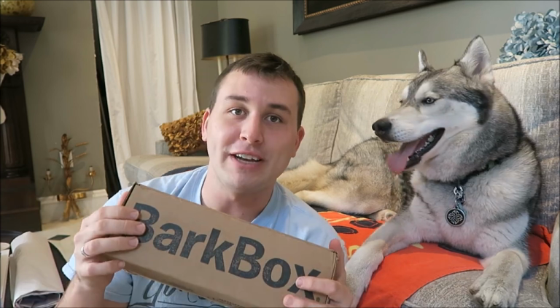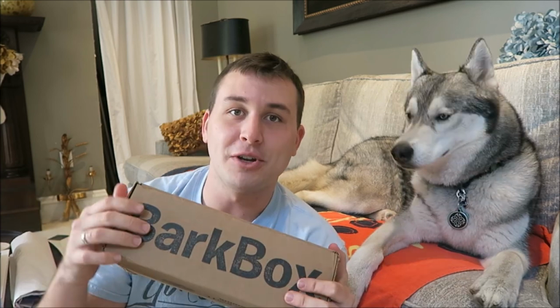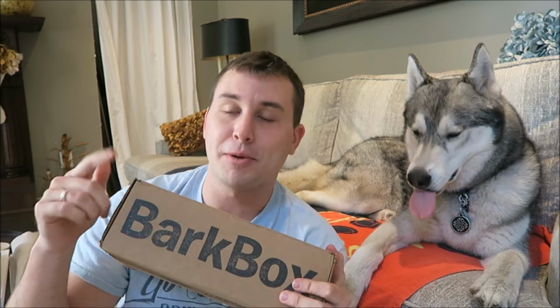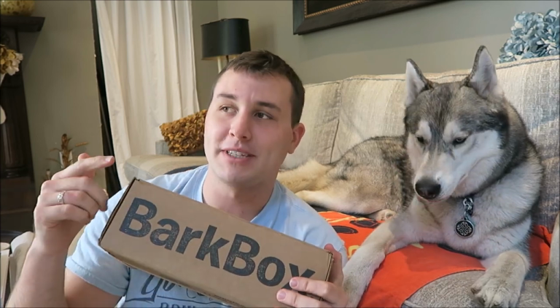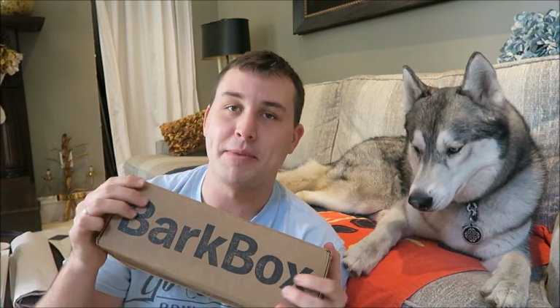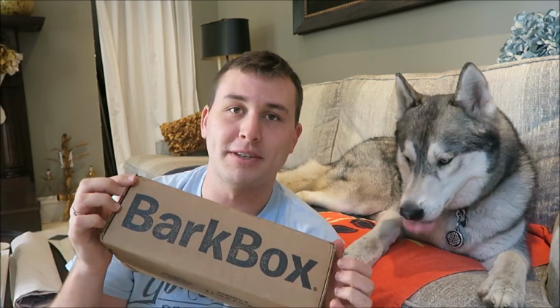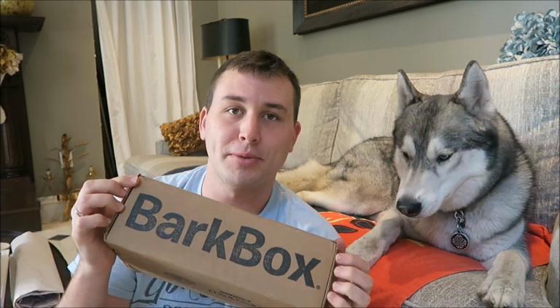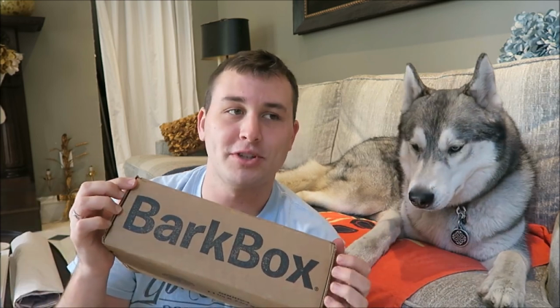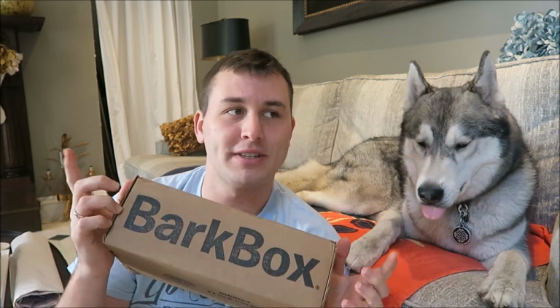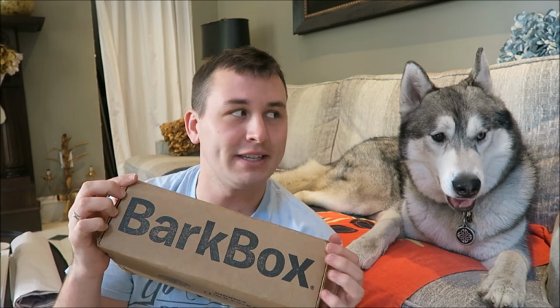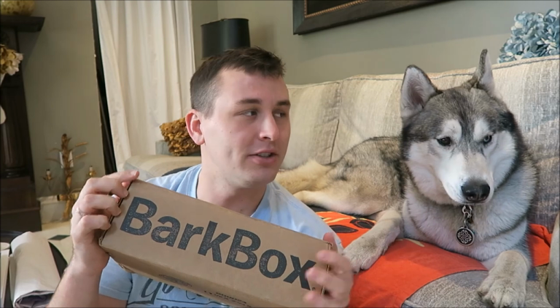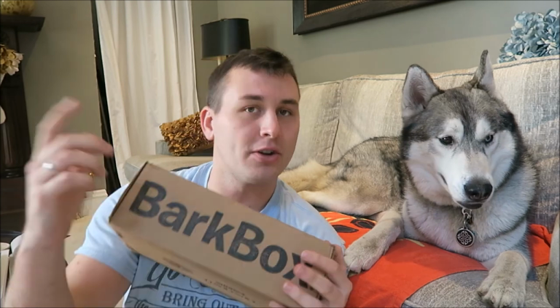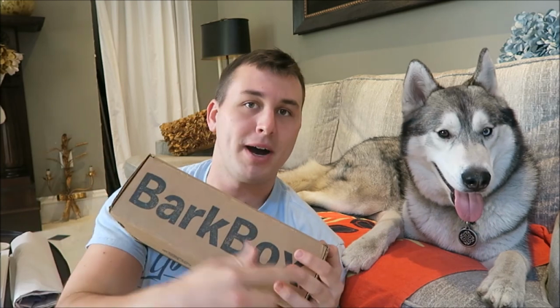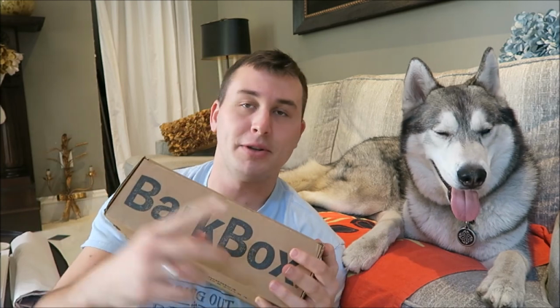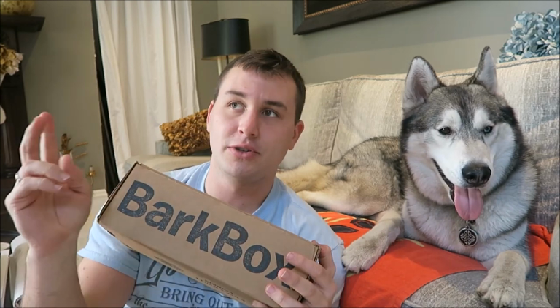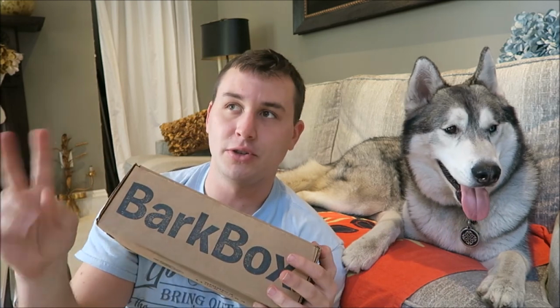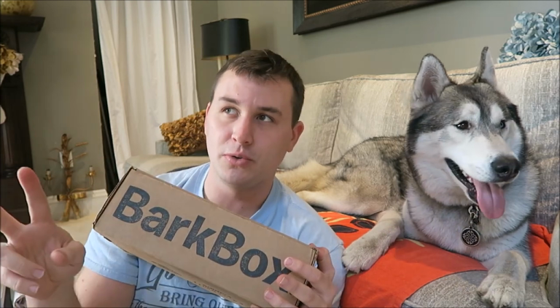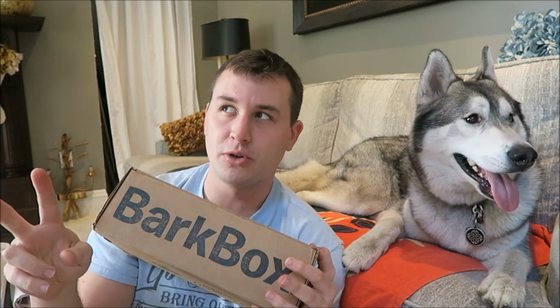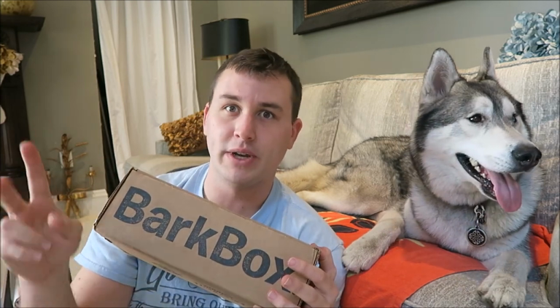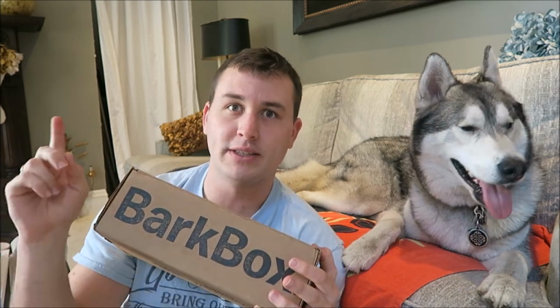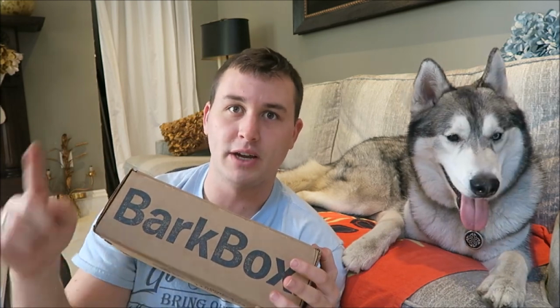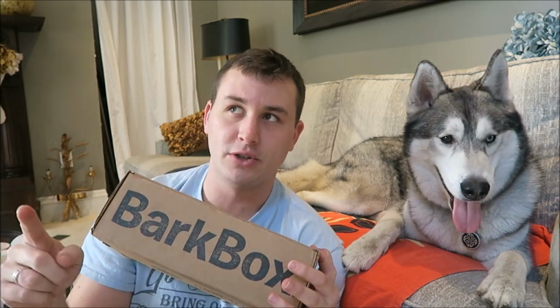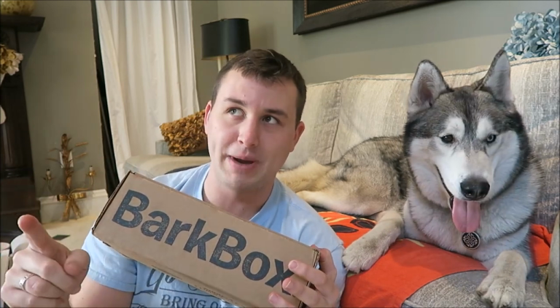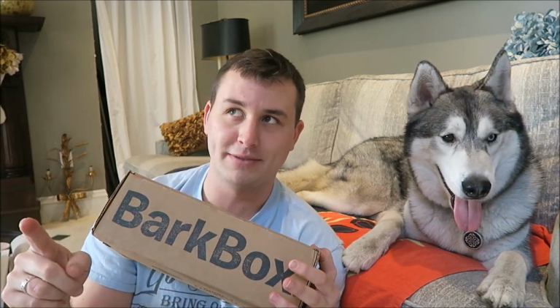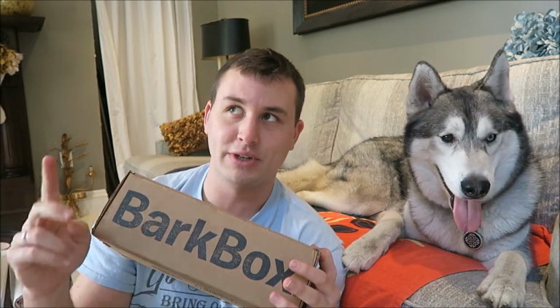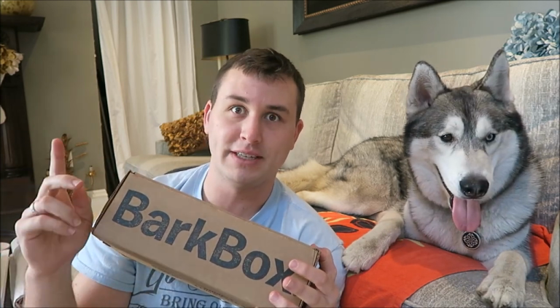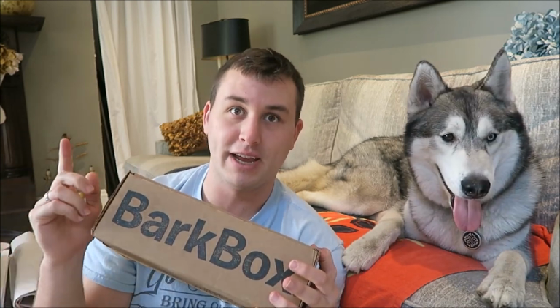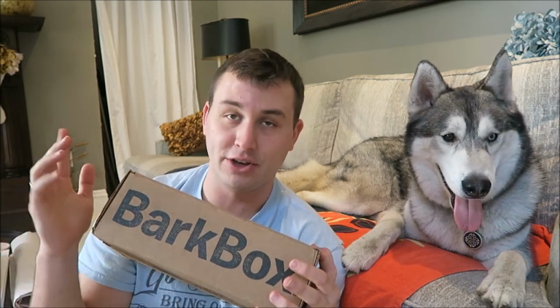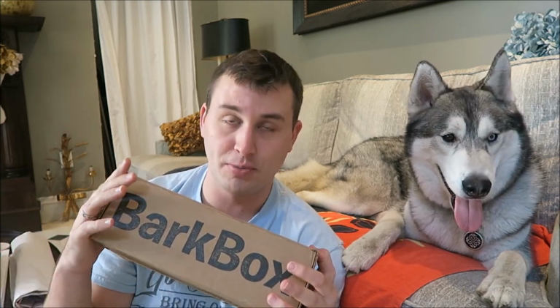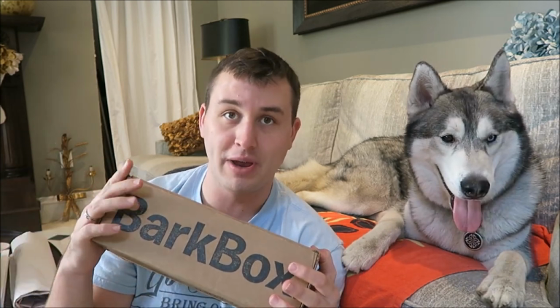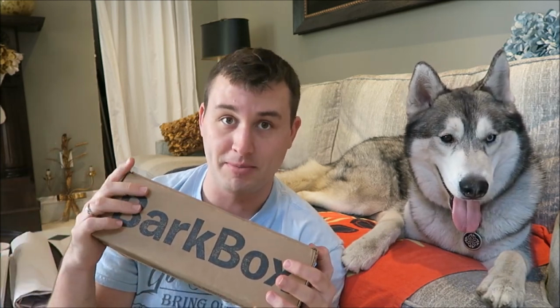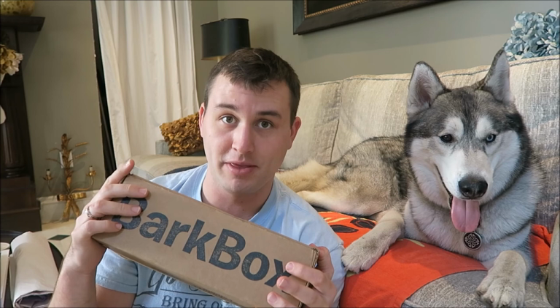If you guys don't know, BarkBox is a monthly subscription service that sends your pup two toys, two bags of treats, and a chew bone every month.